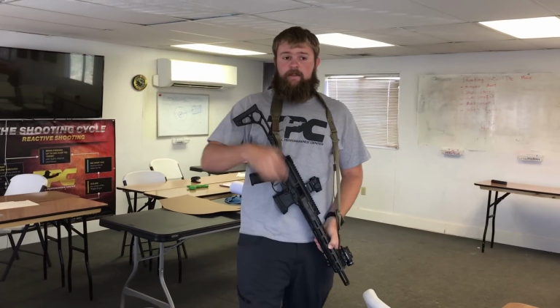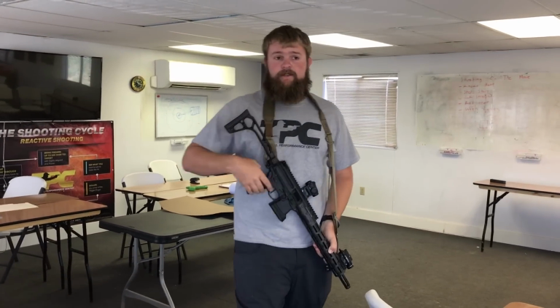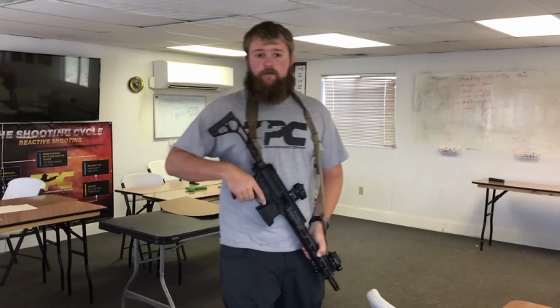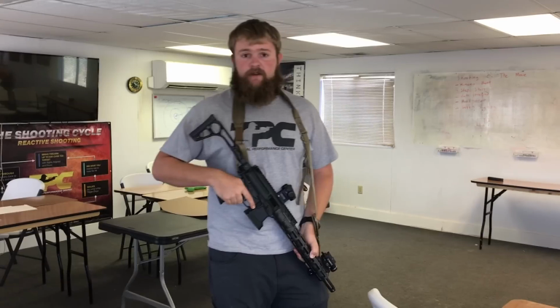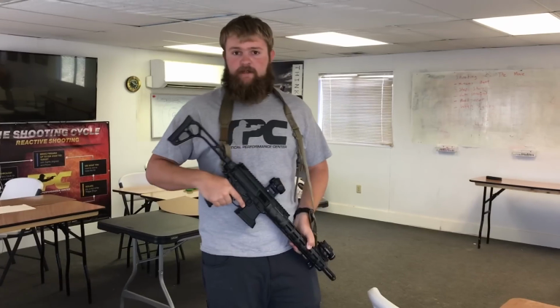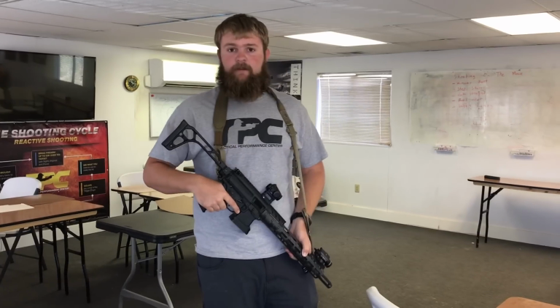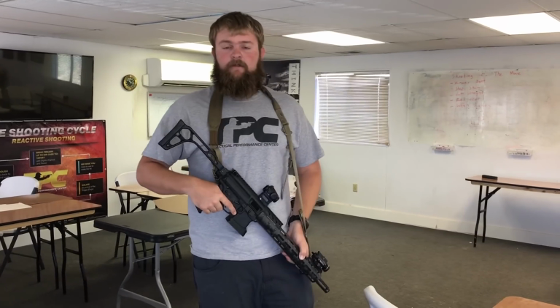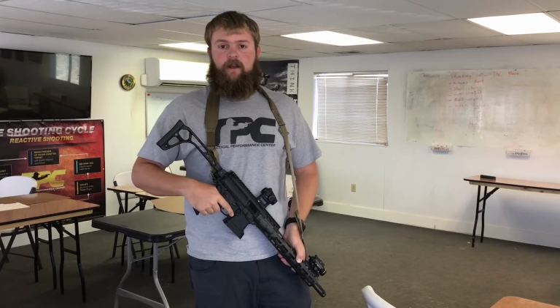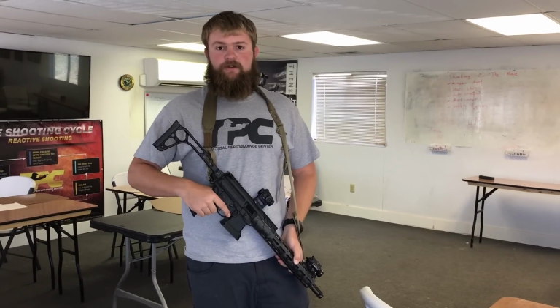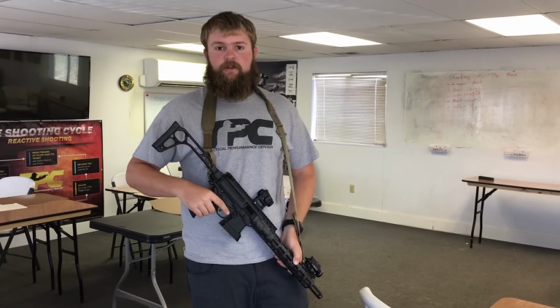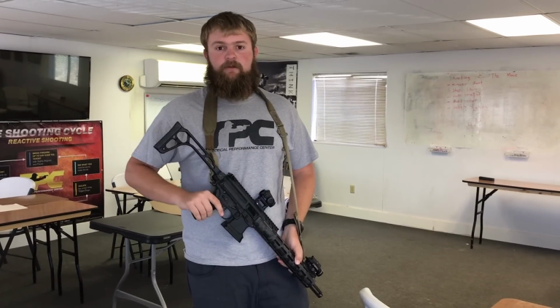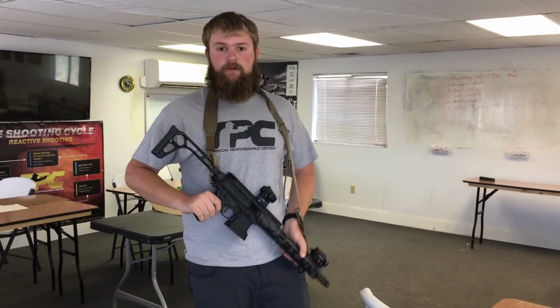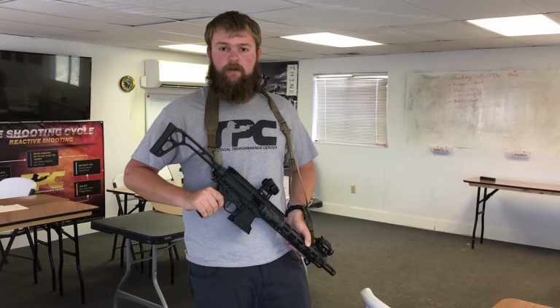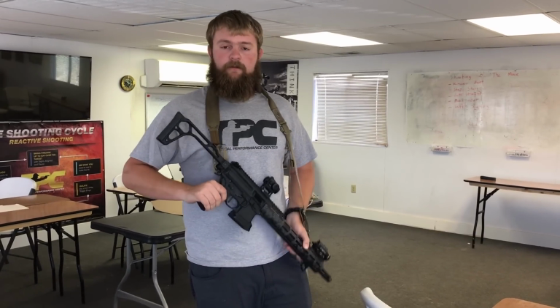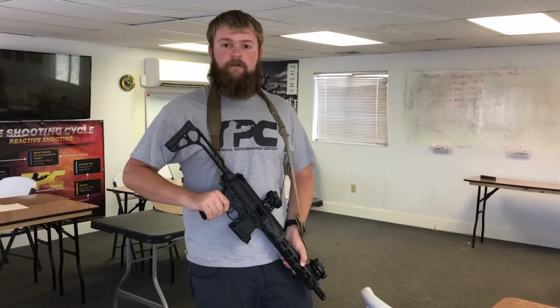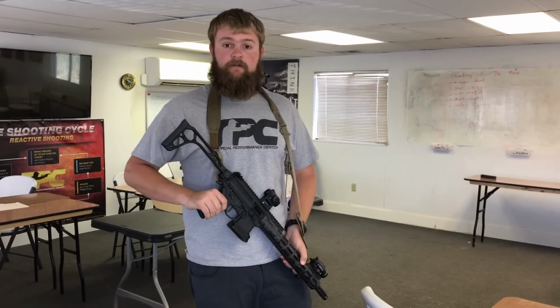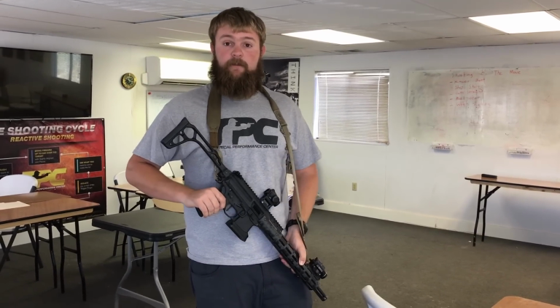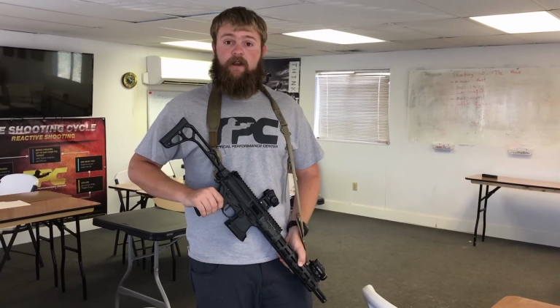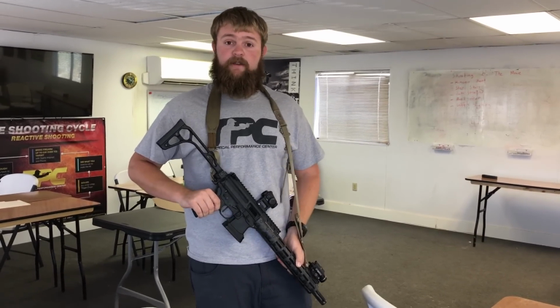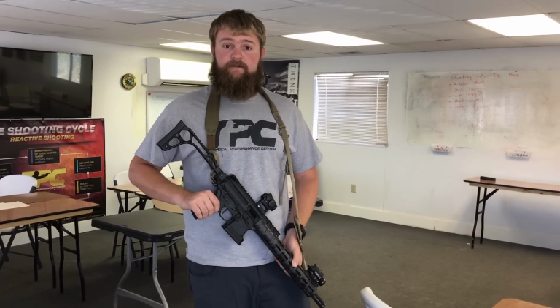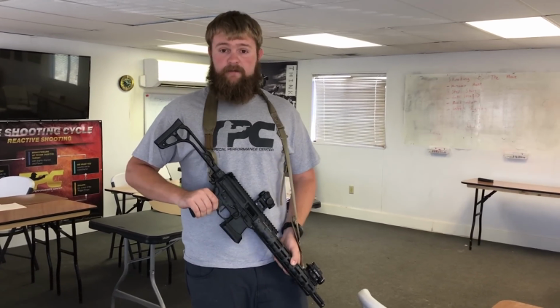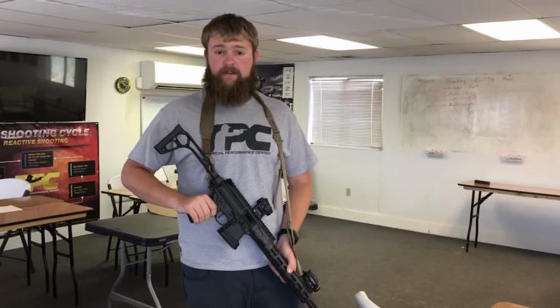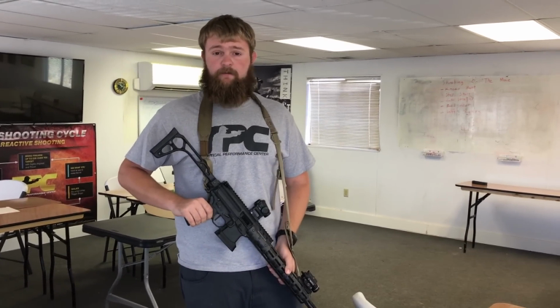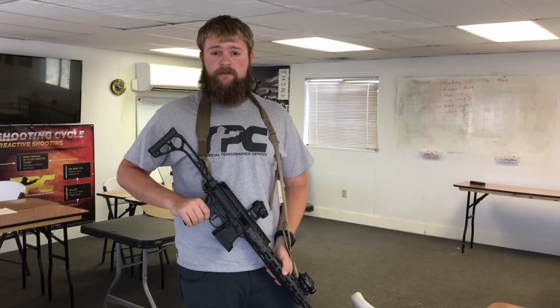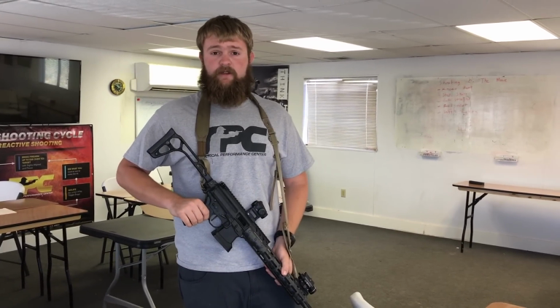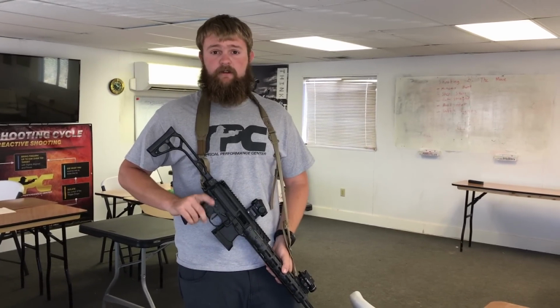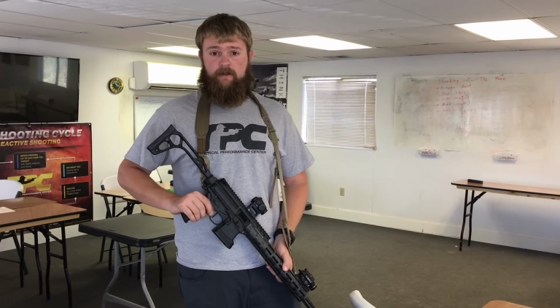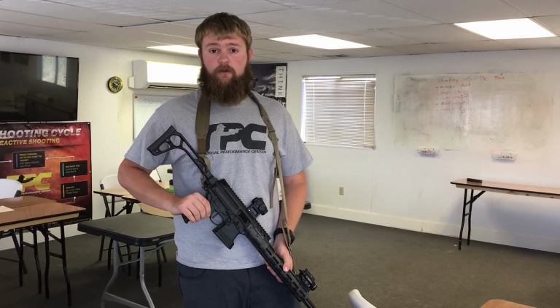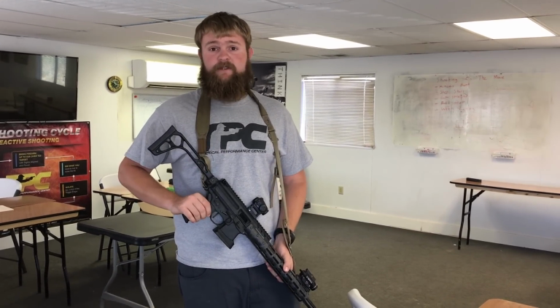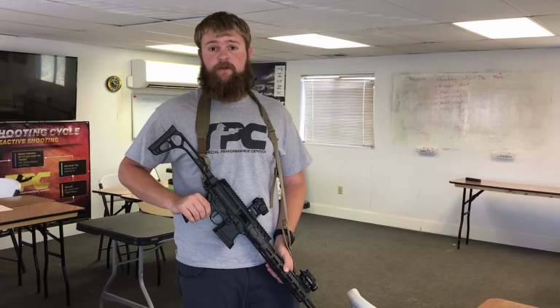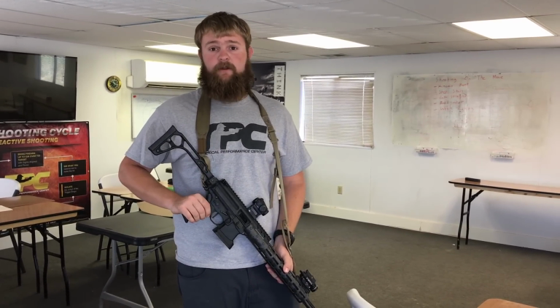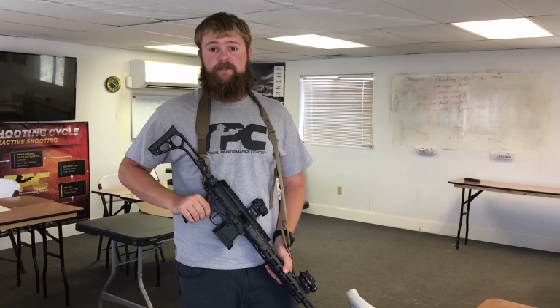That's your quick tip for how to shoot on the move with a rifle. I'm Brian Nelson from the Tactical Performance Center and I hope to see you on the range.